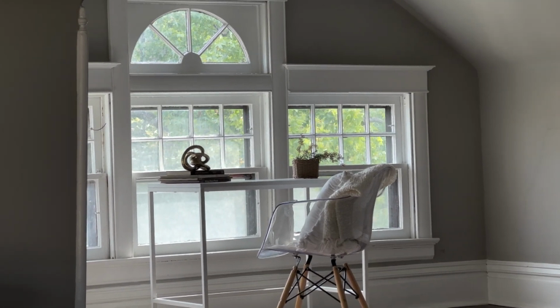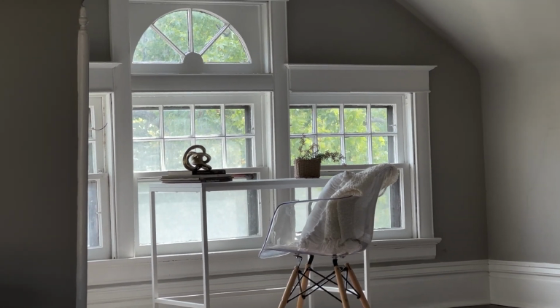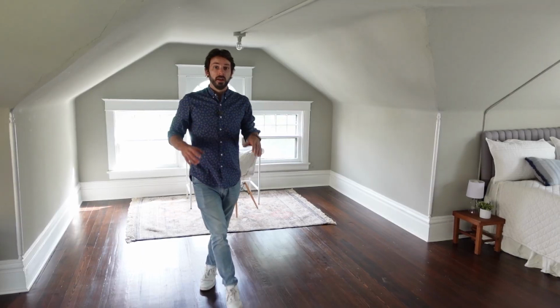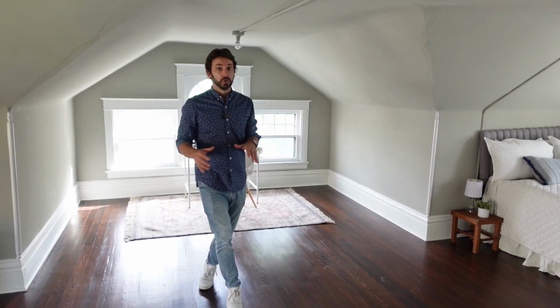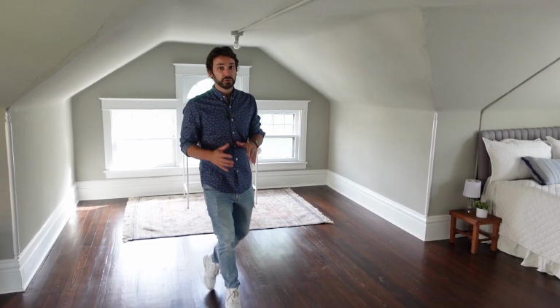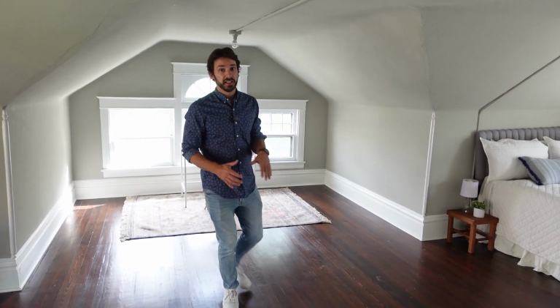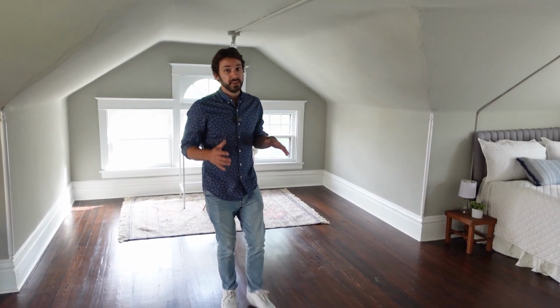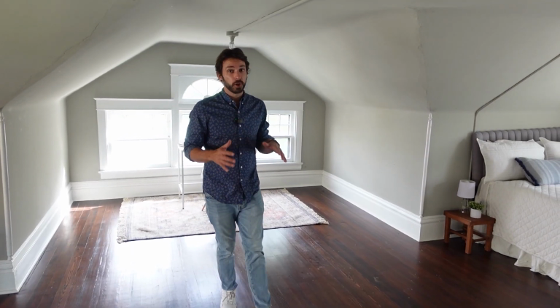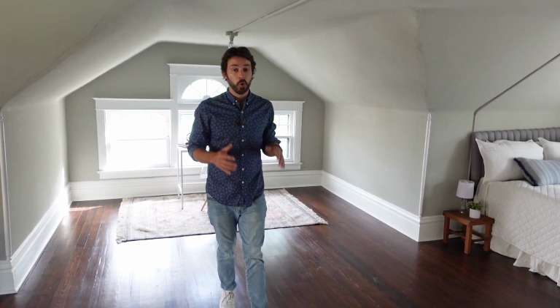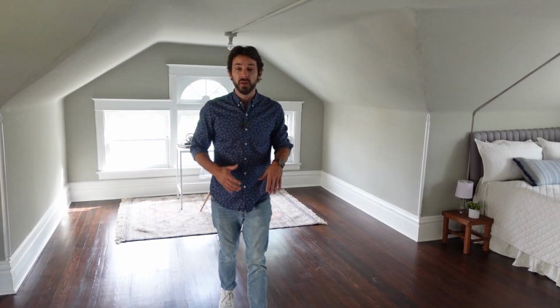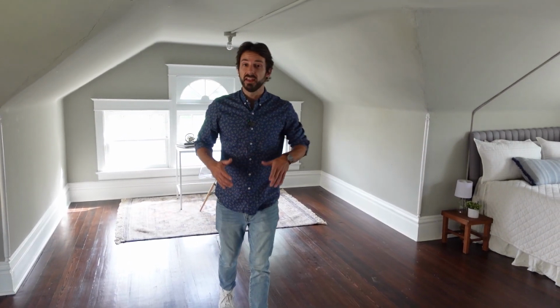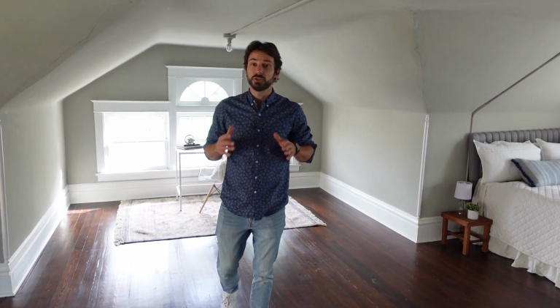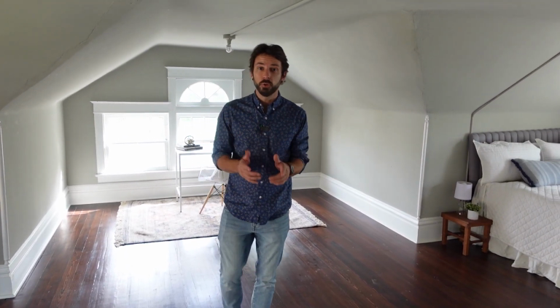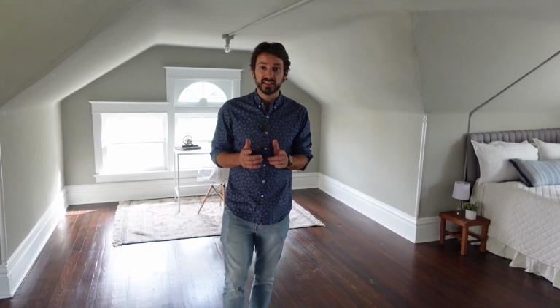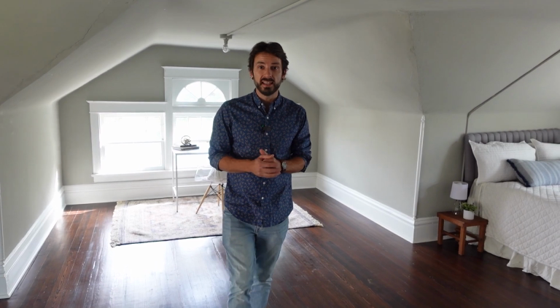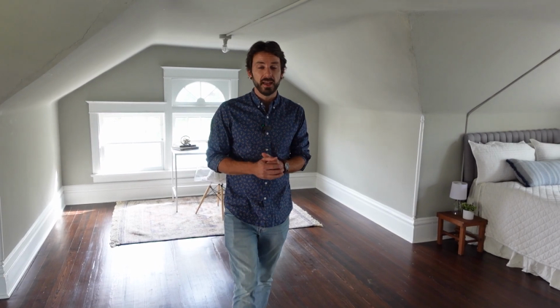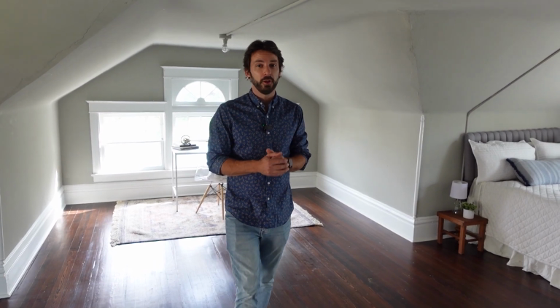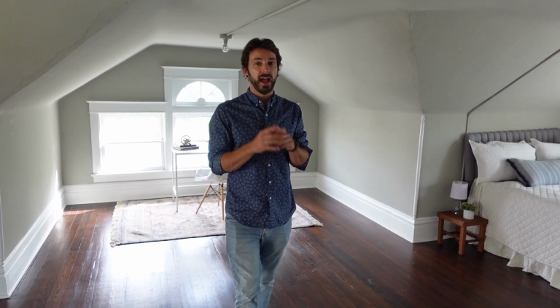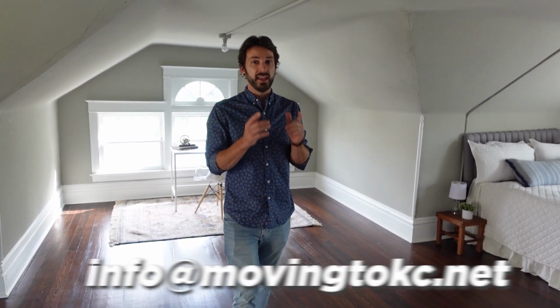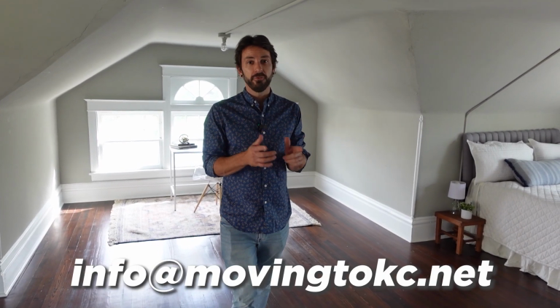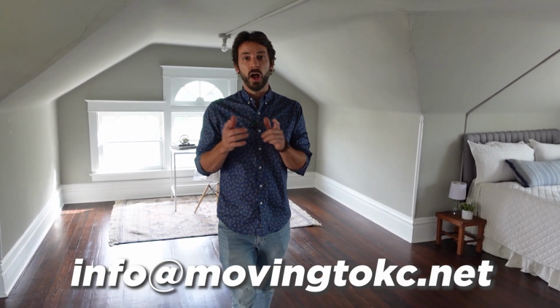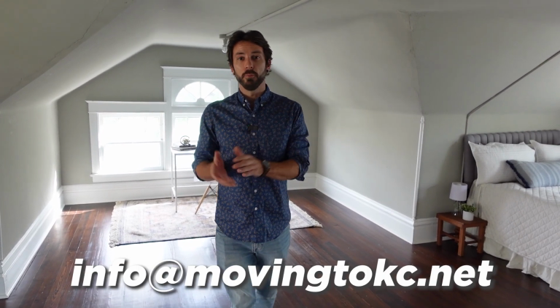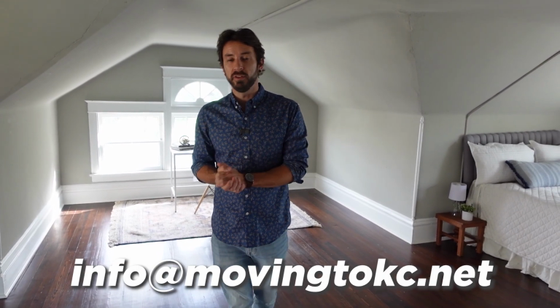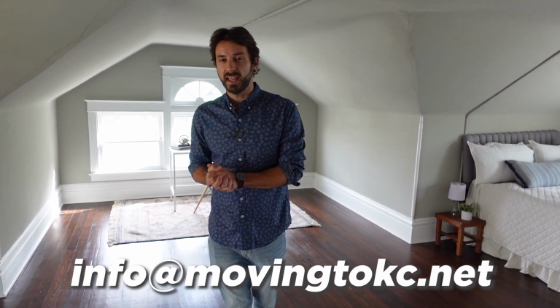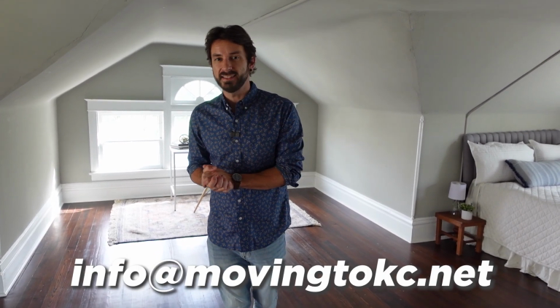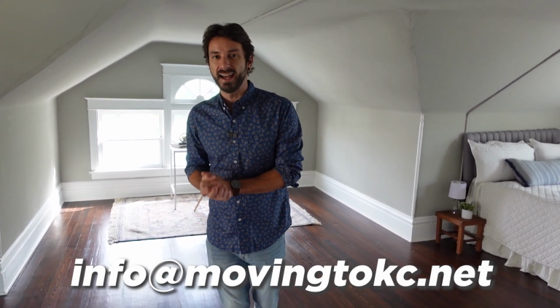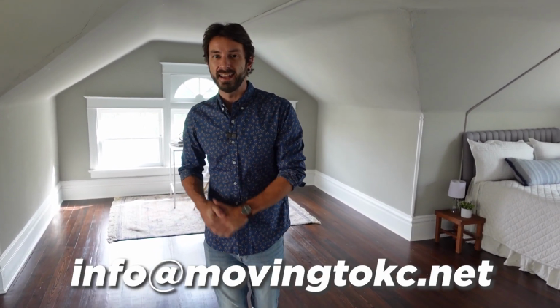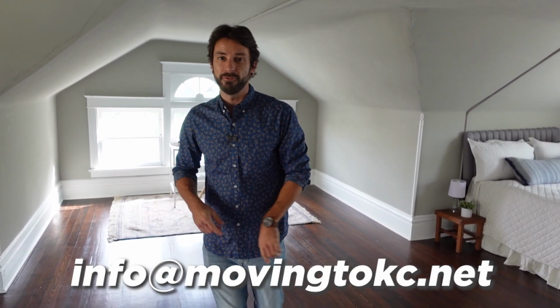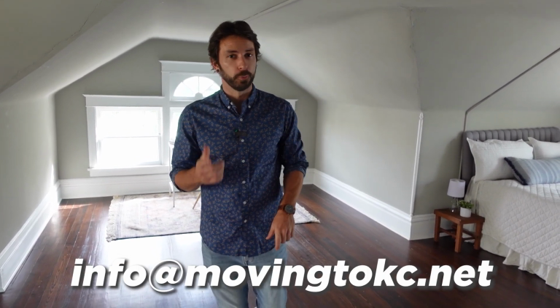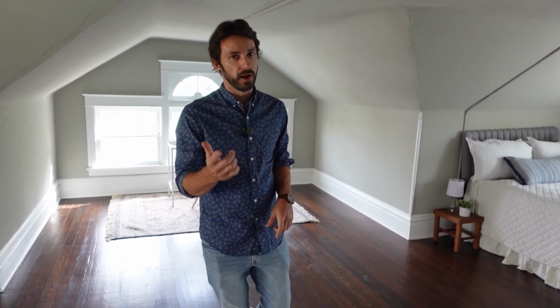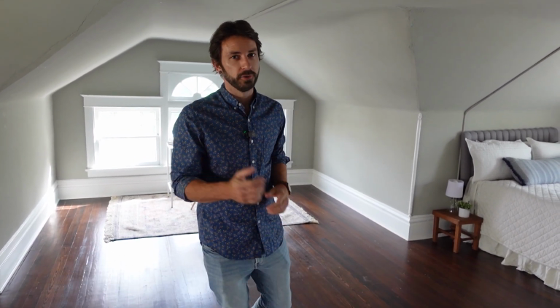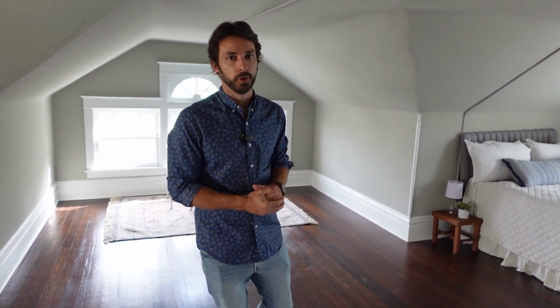If you're interested in this home, shoot us an email at info@movingtokc.net for a private tour.